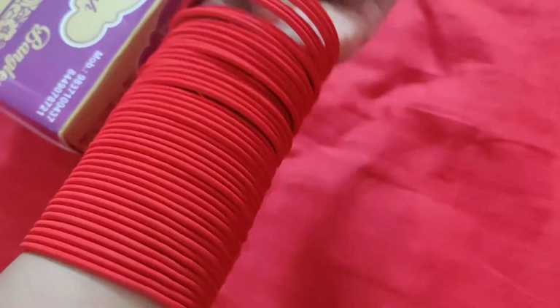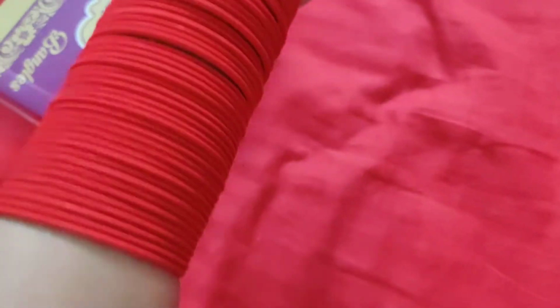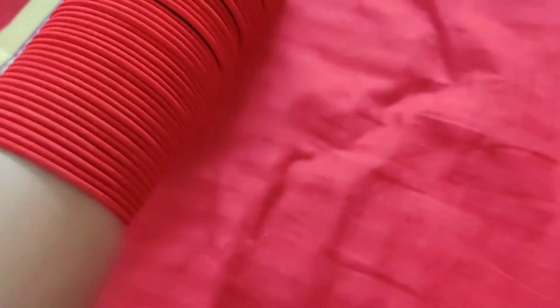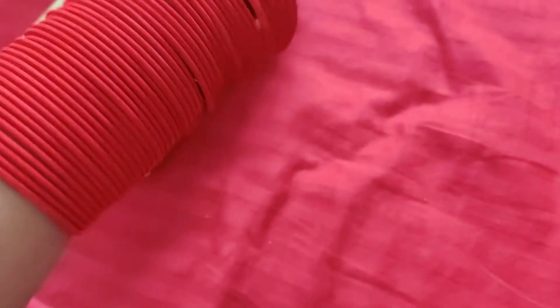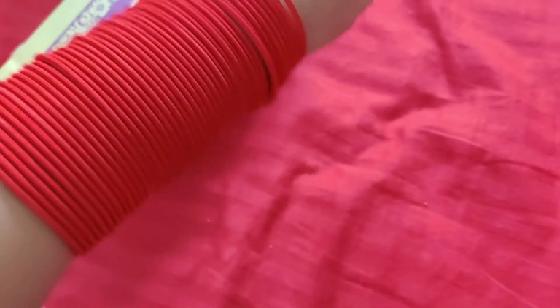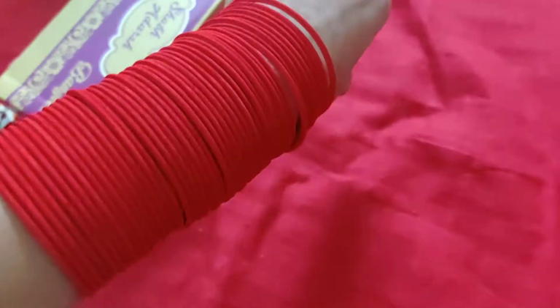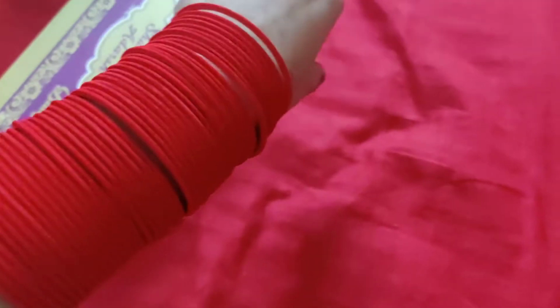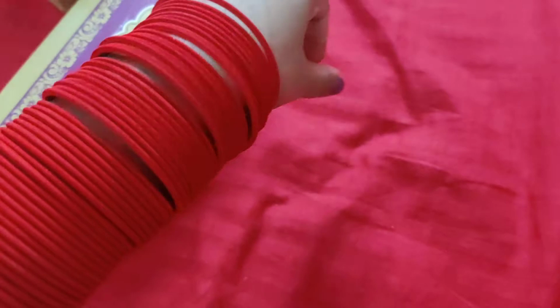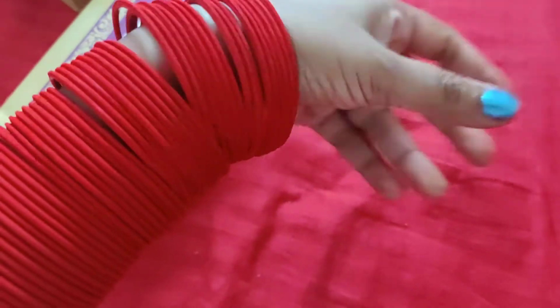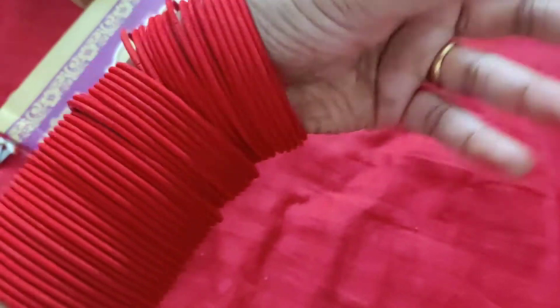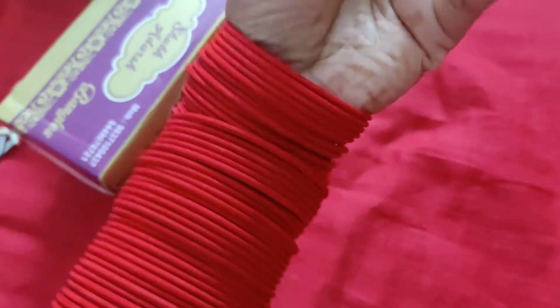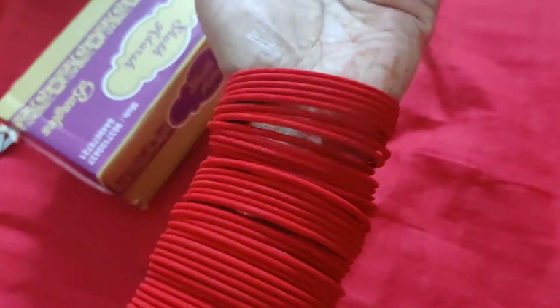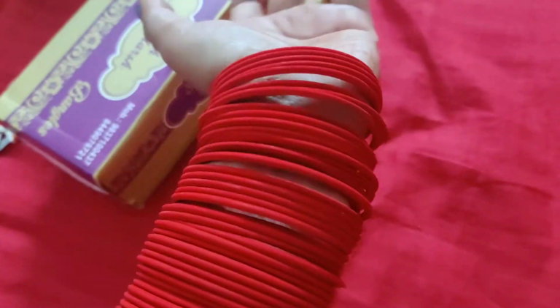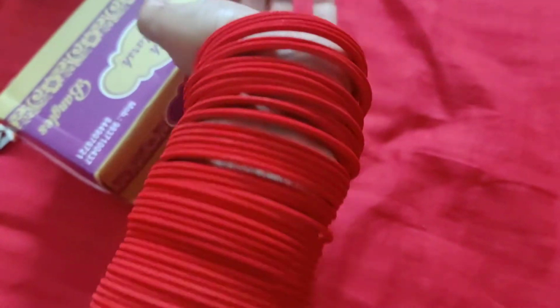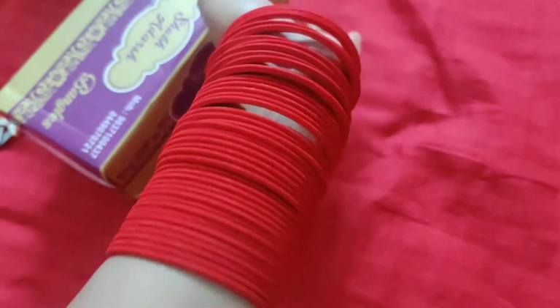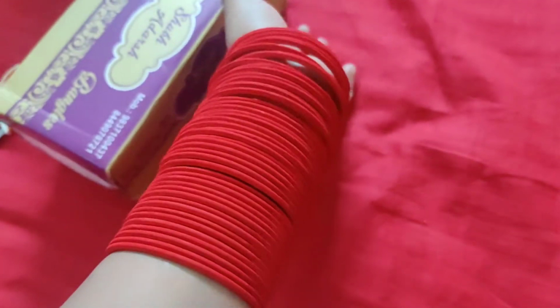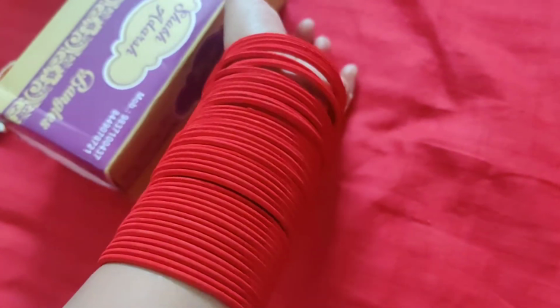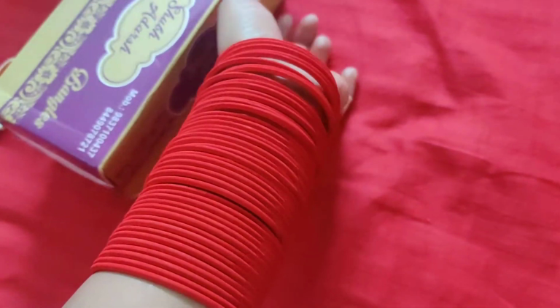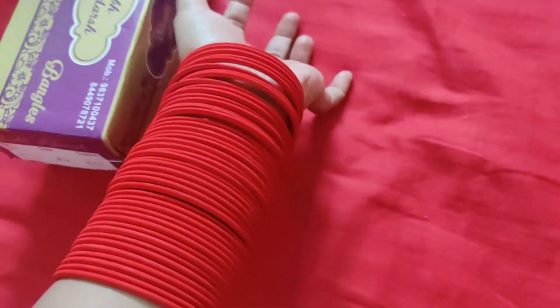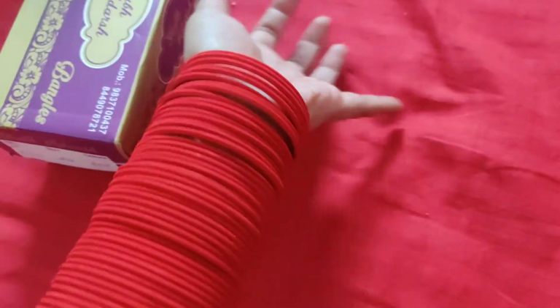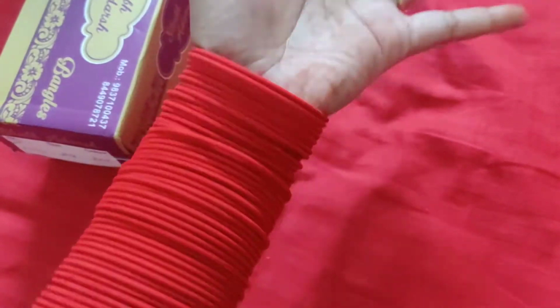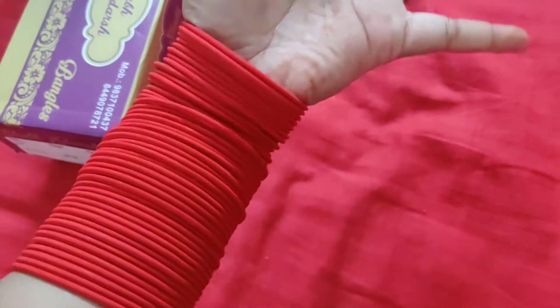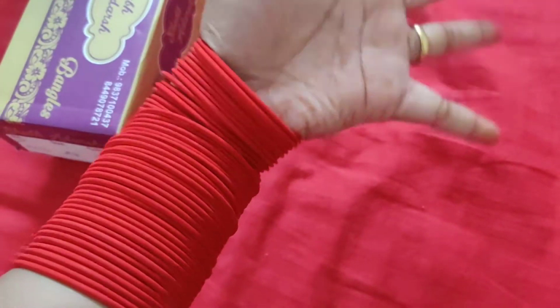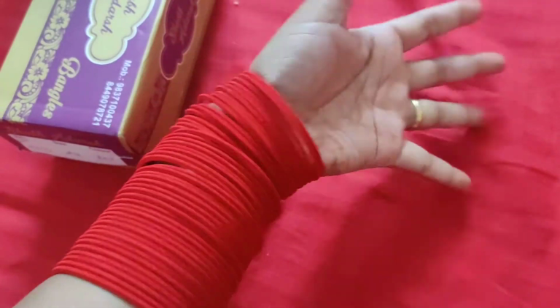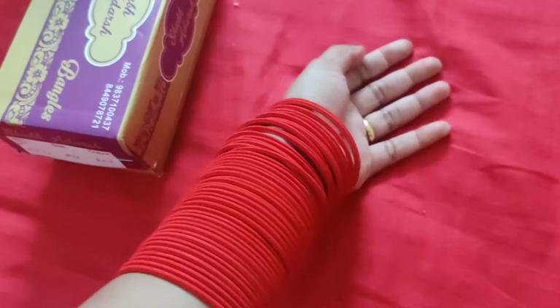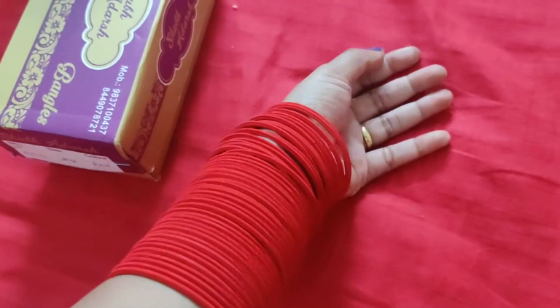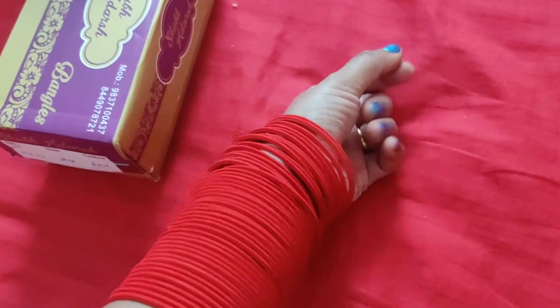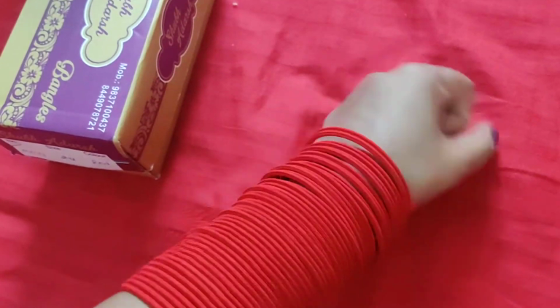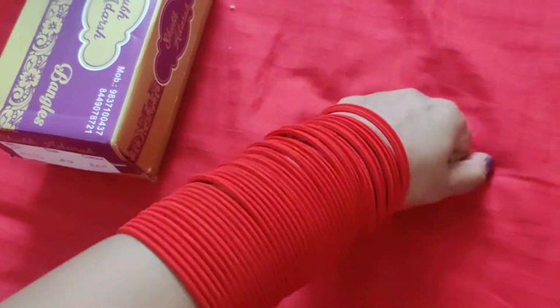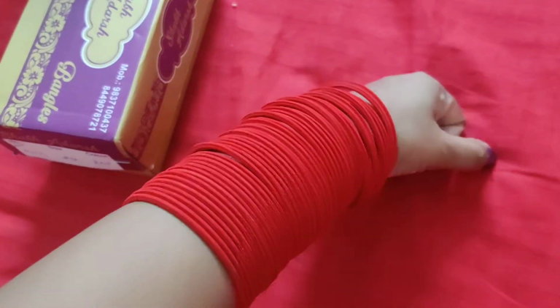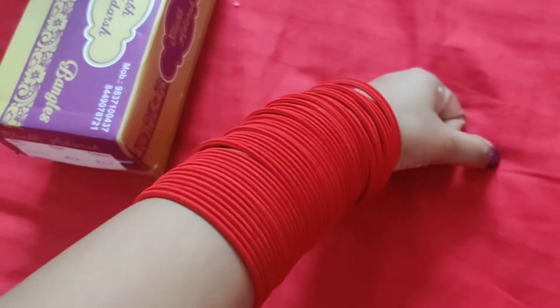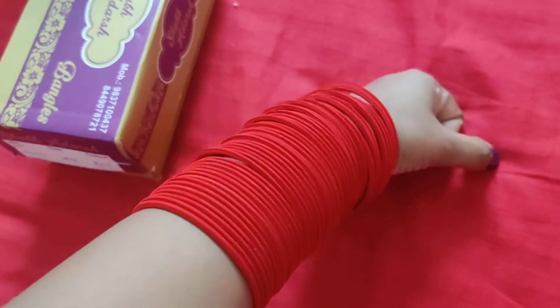You will feel a little bit of difference, but otherwise it is a maroon red color, very beautiful. I really hope this is a good review.